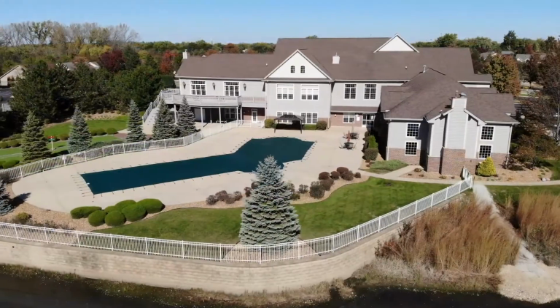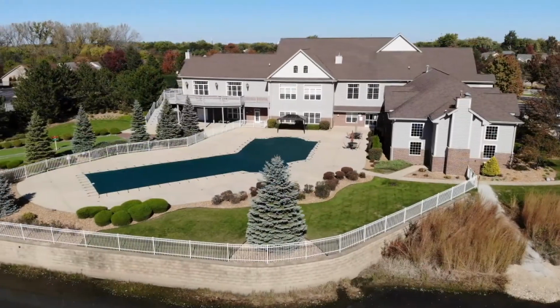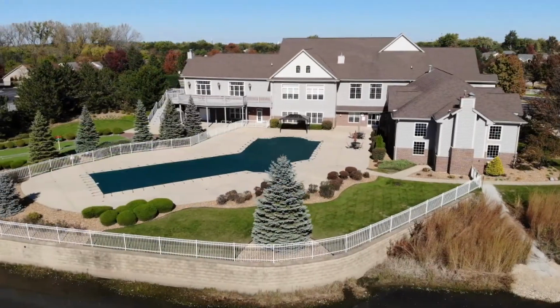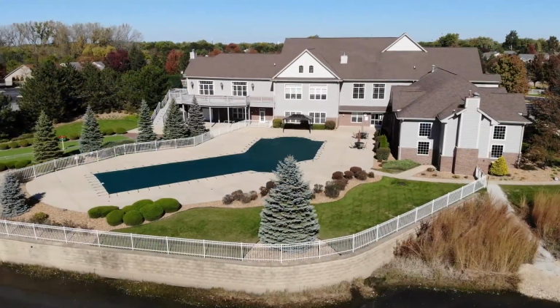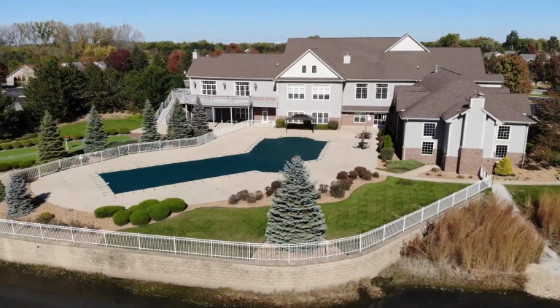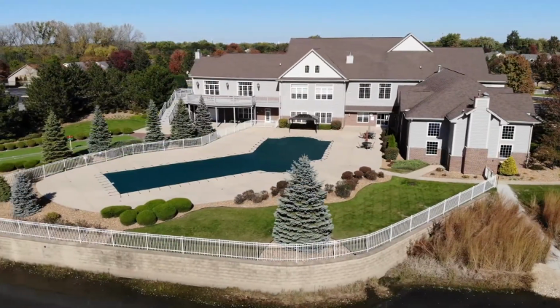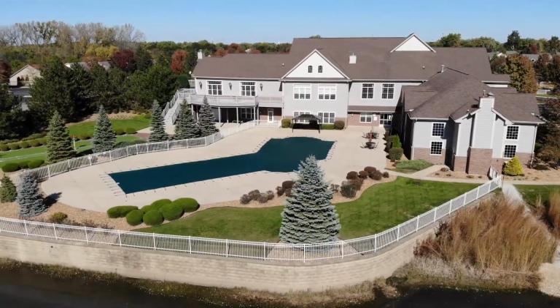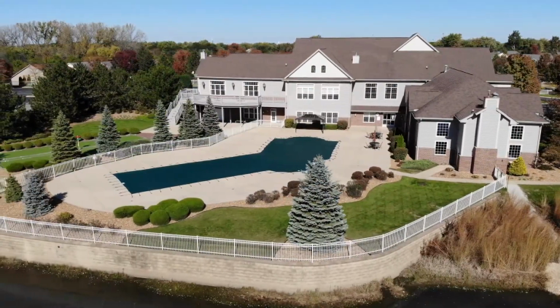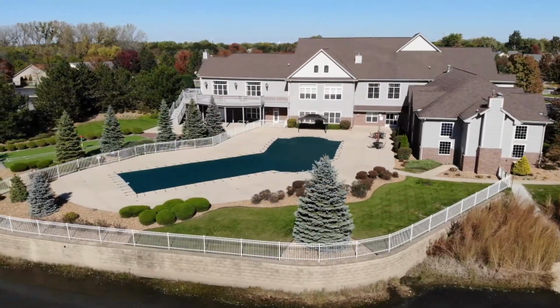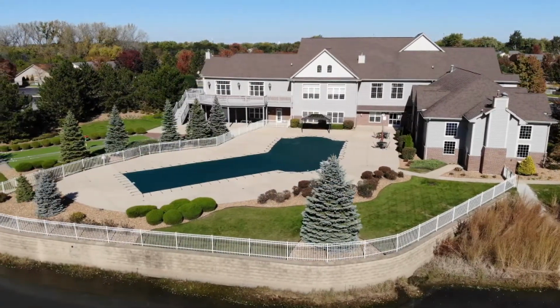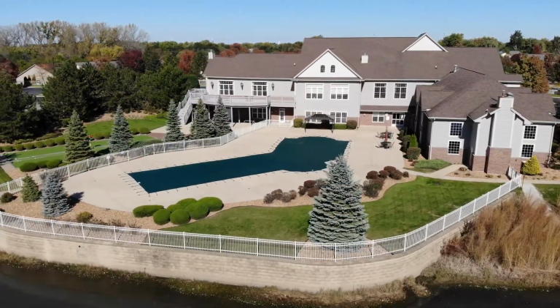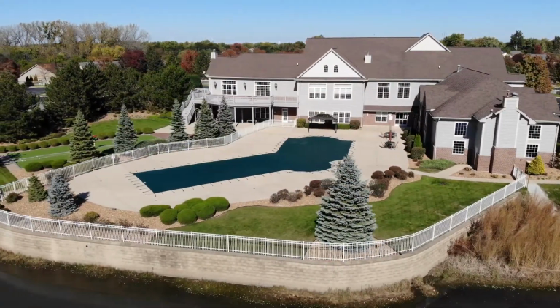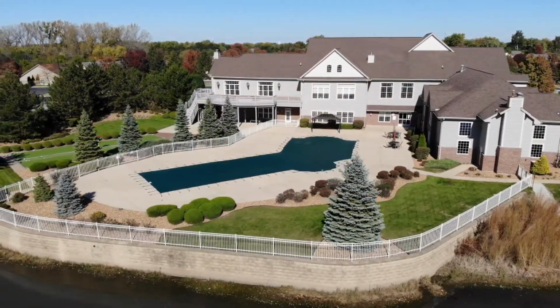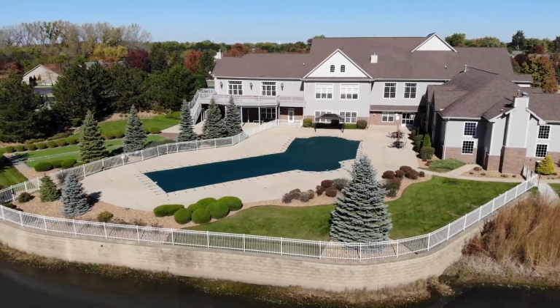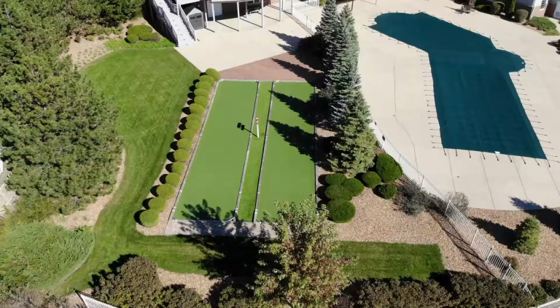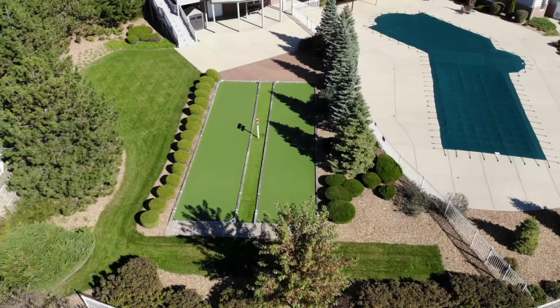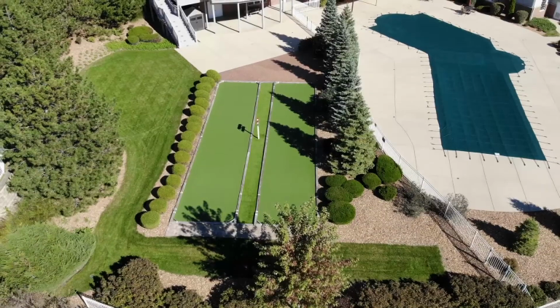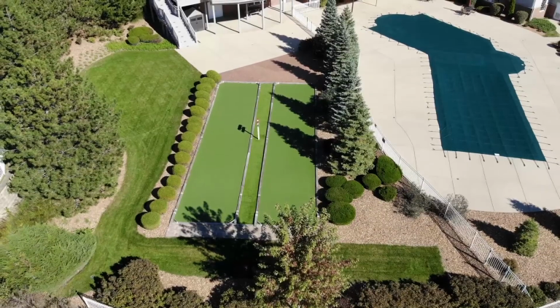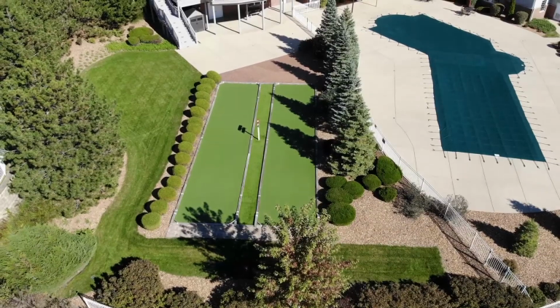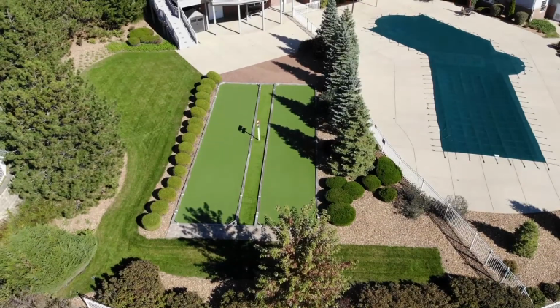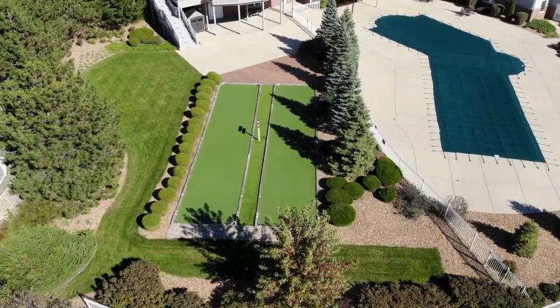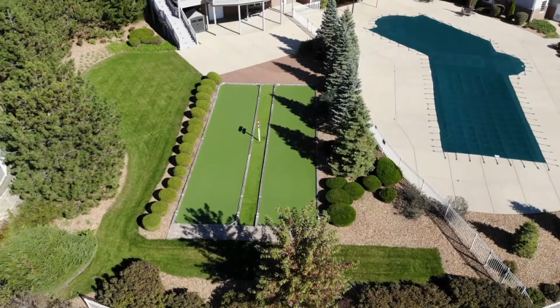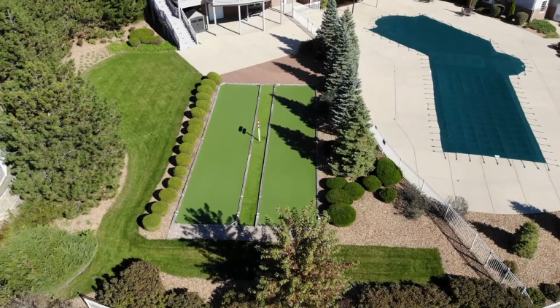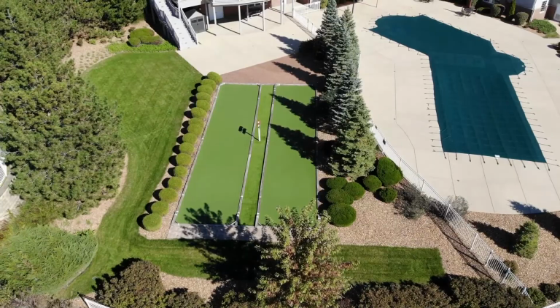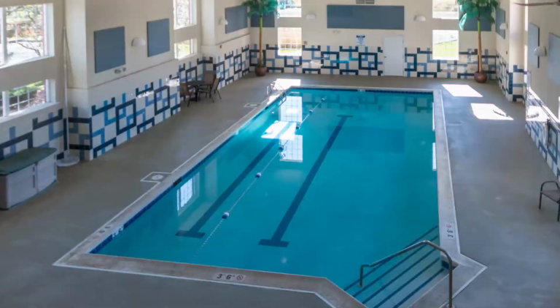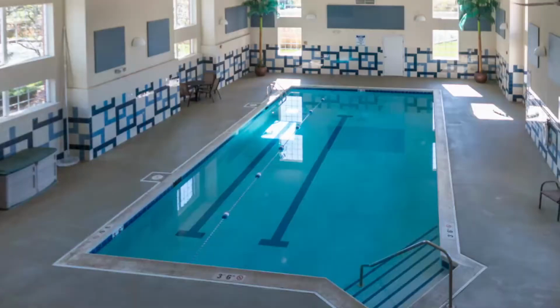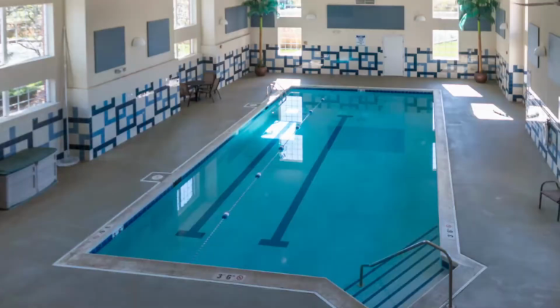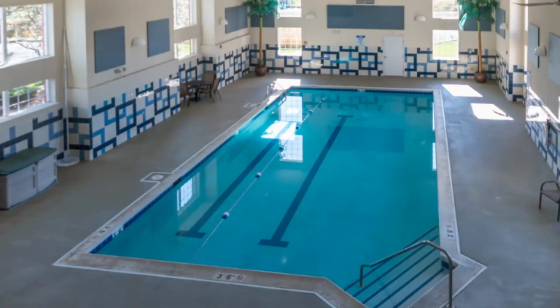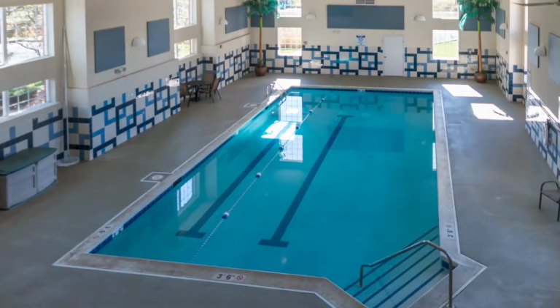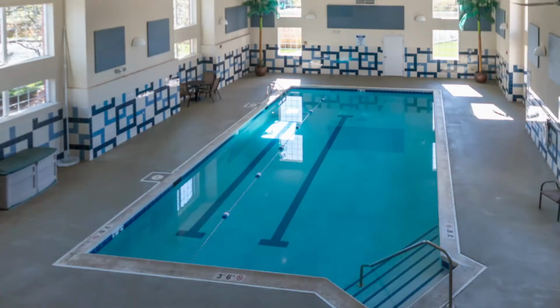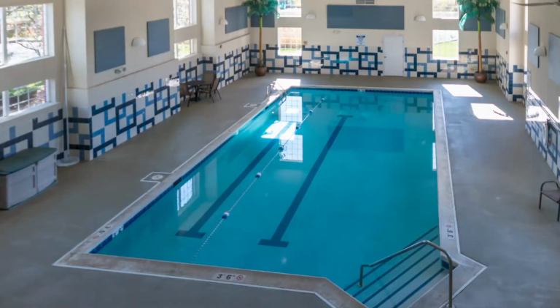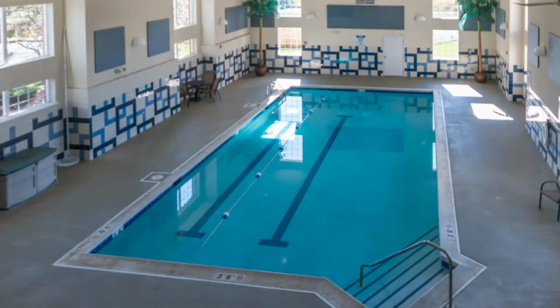You have a huge outdoor pool with a bocce ball court adjacent to it. You'll also find an indoor pool.